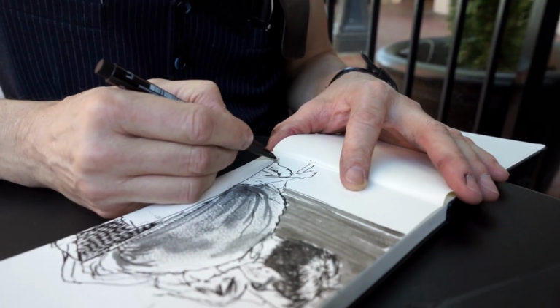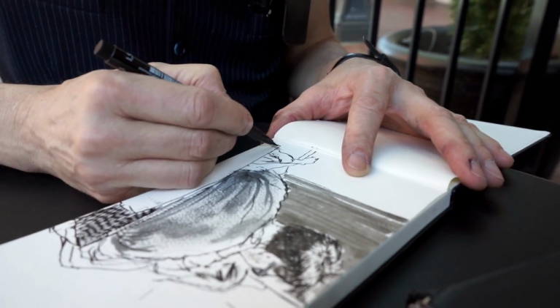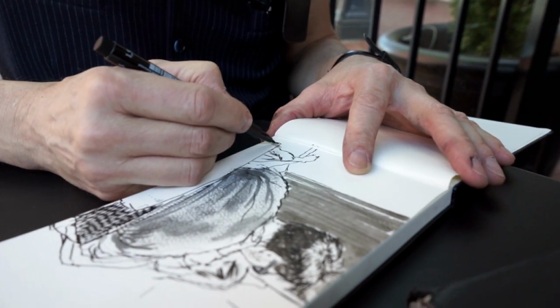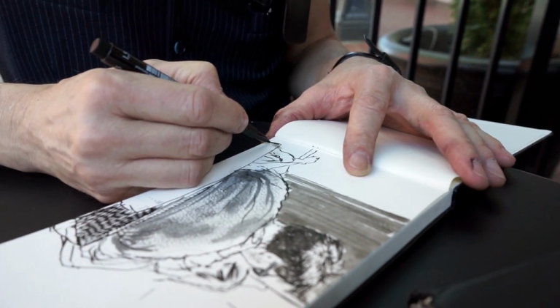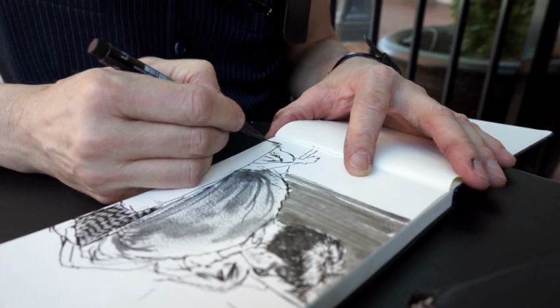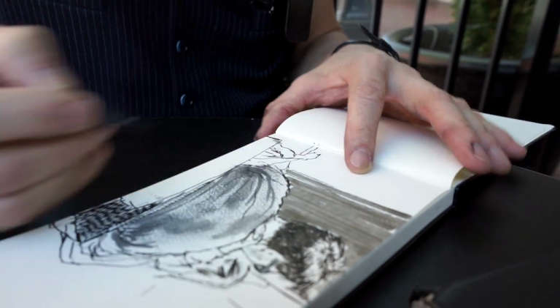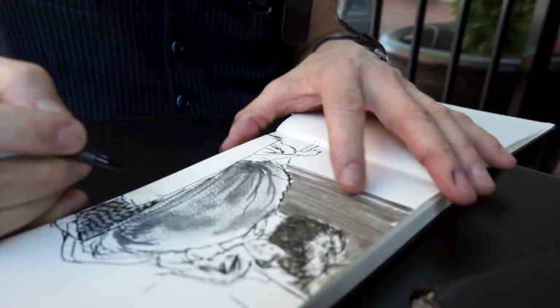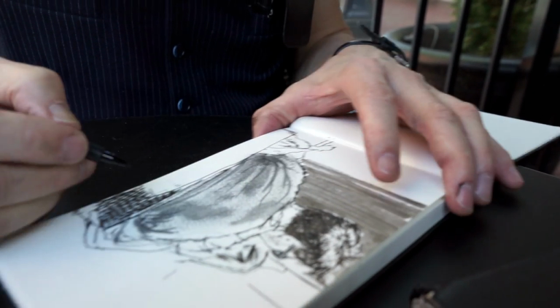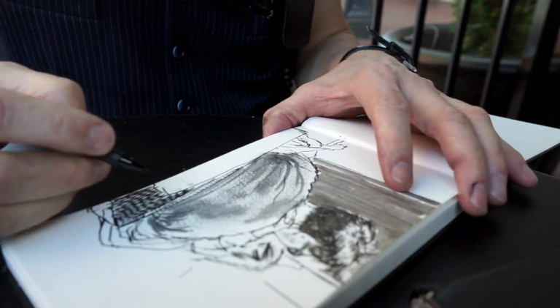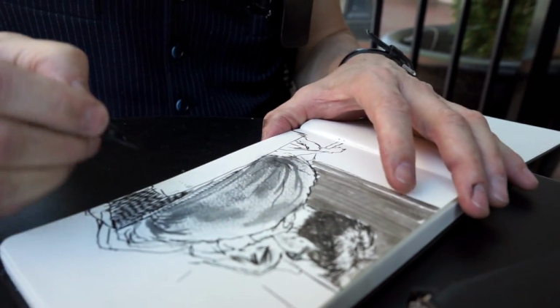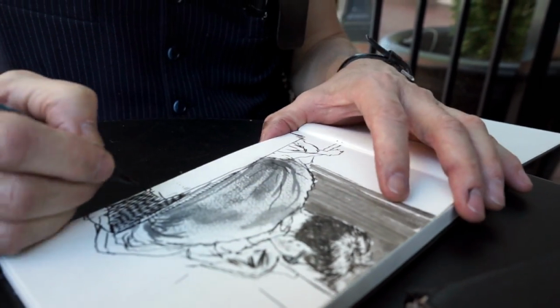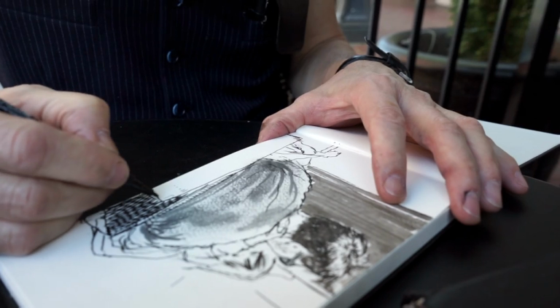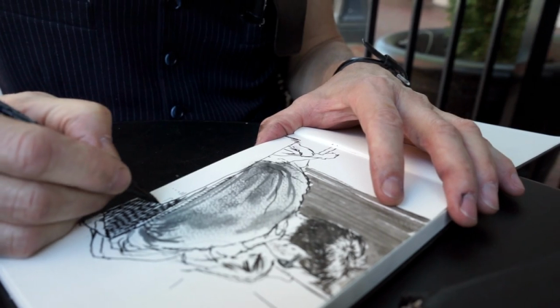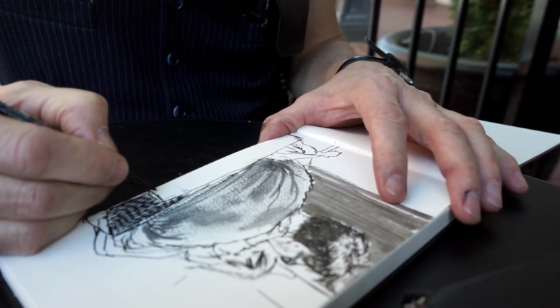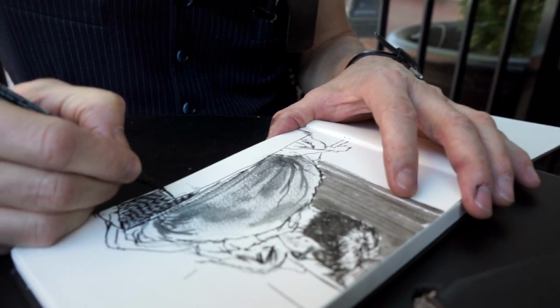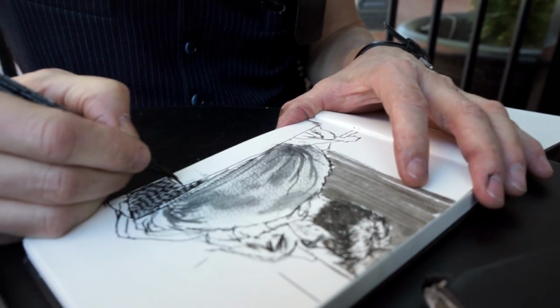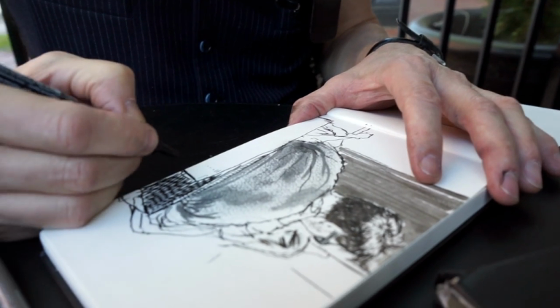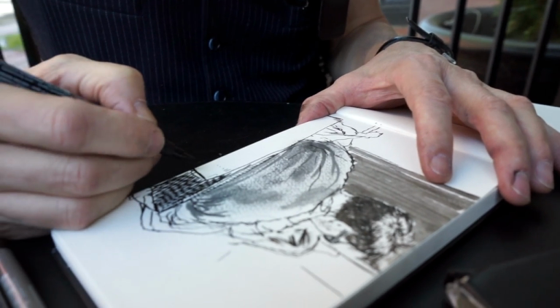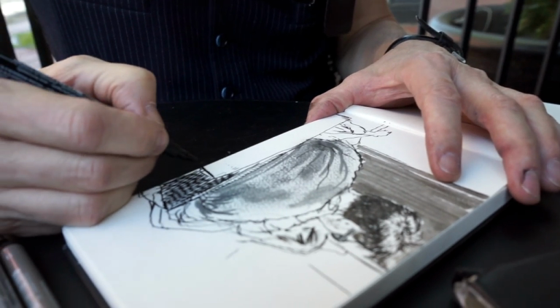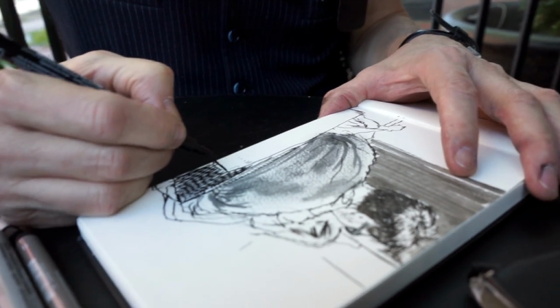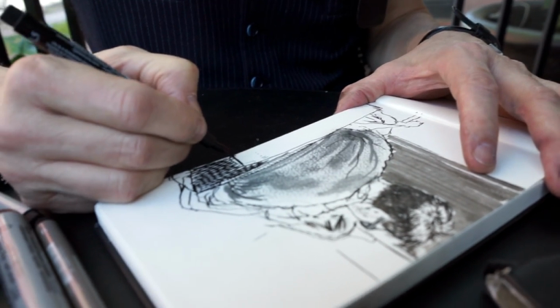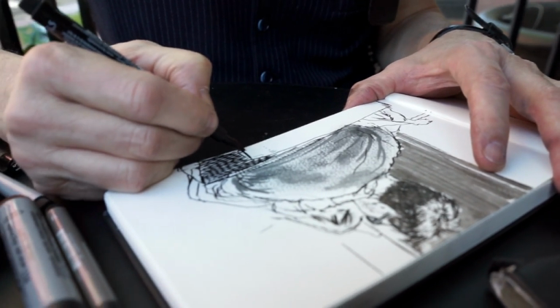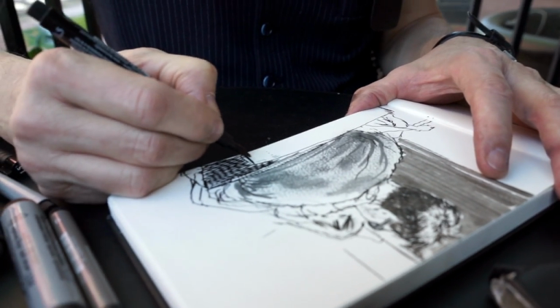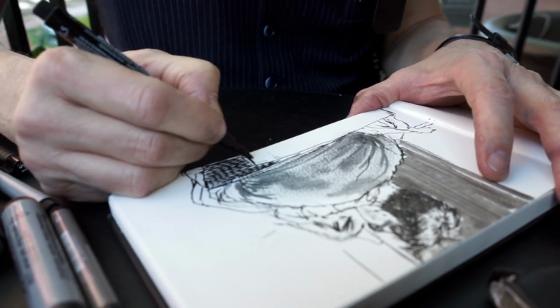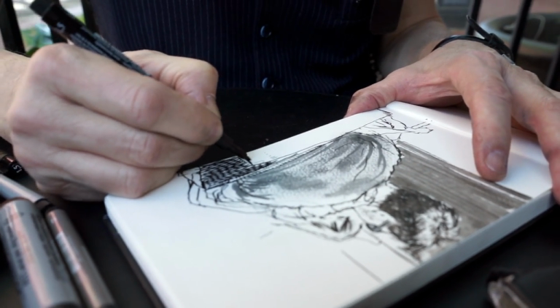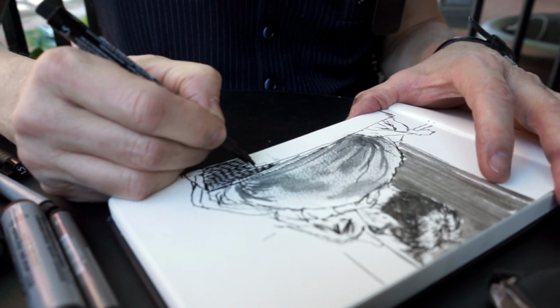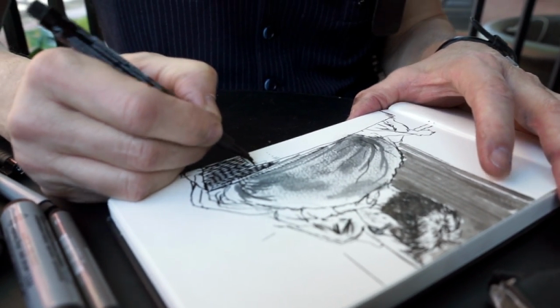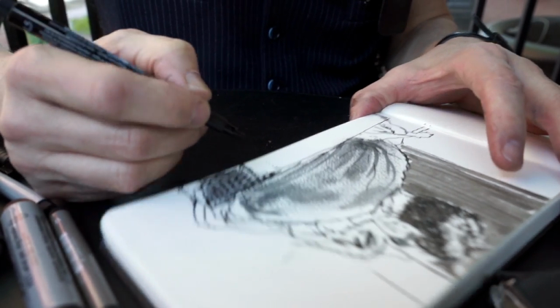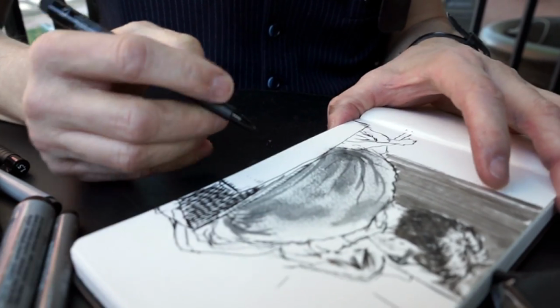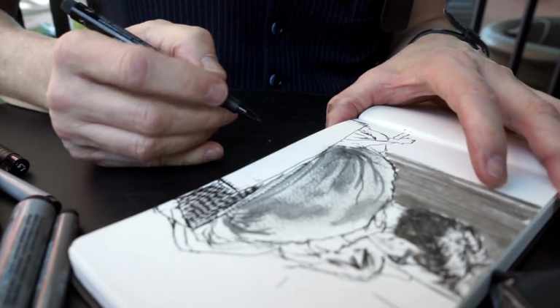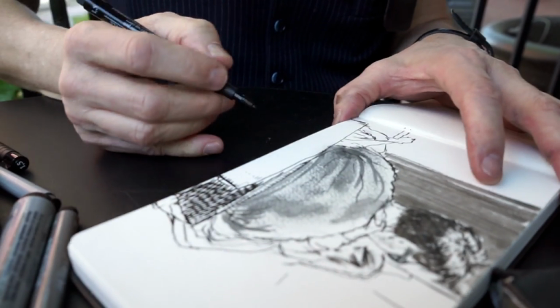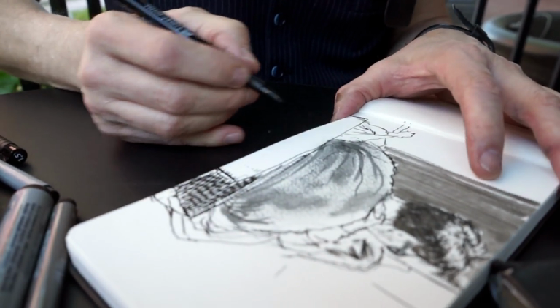Drawing what I observe — it's not exact, but it represents and creates a sensation of what it is I witness.